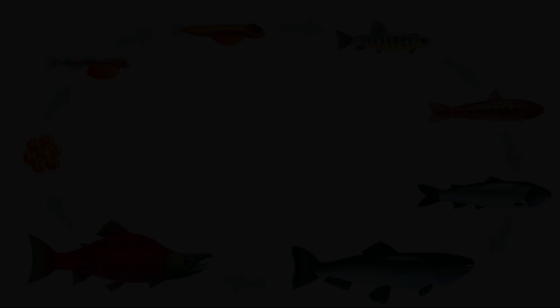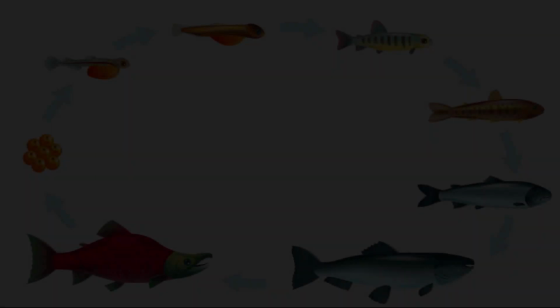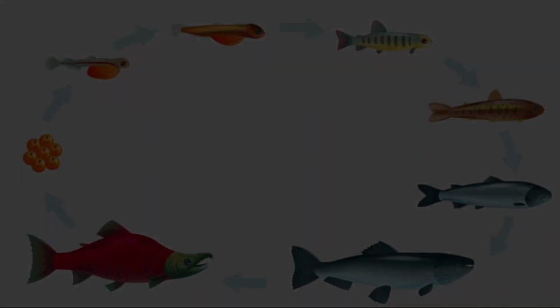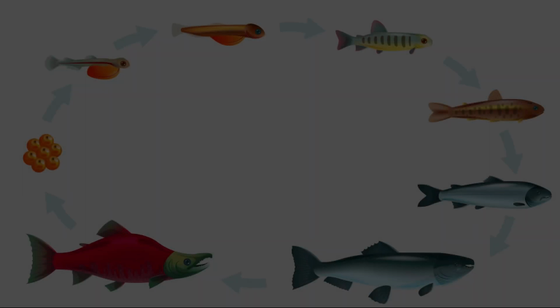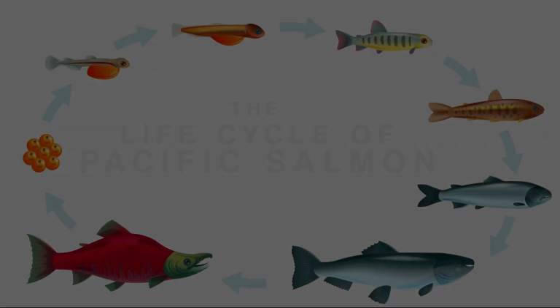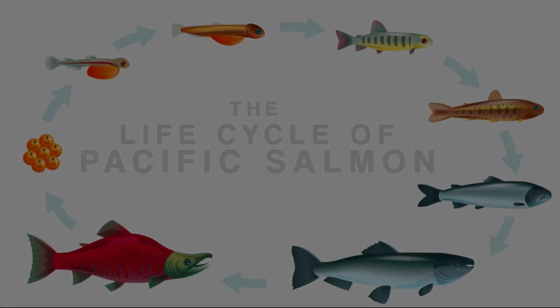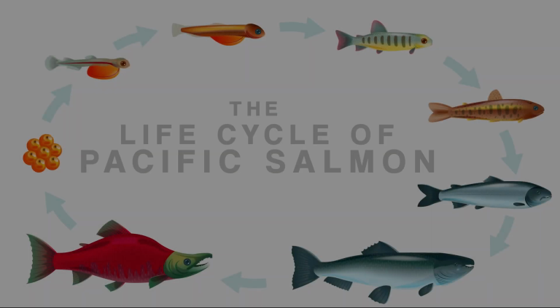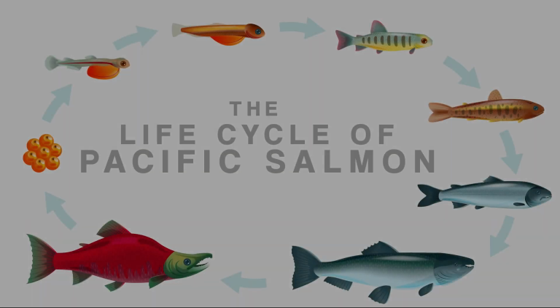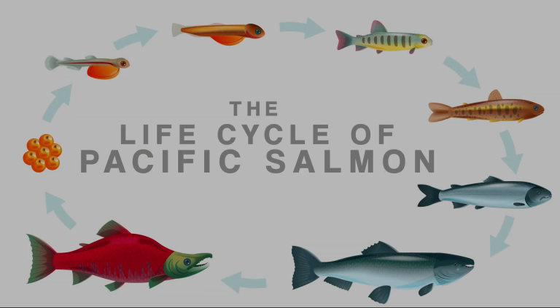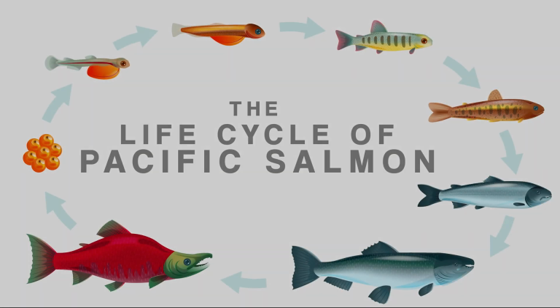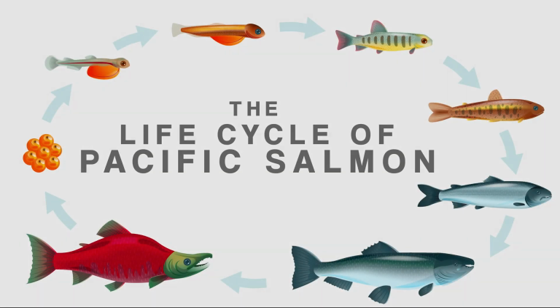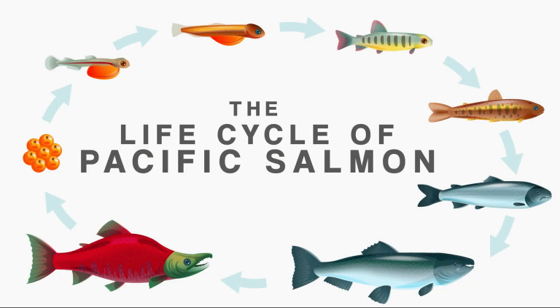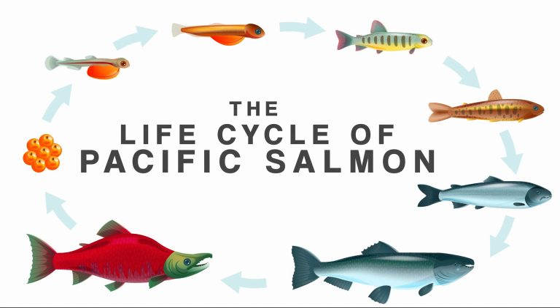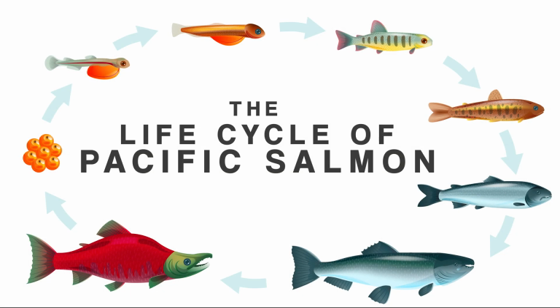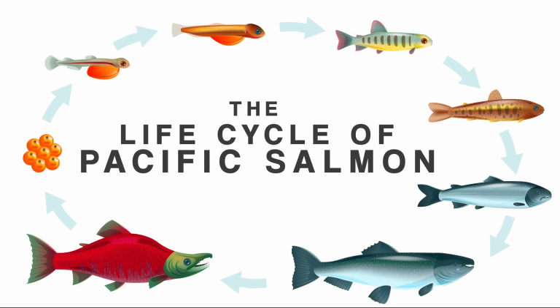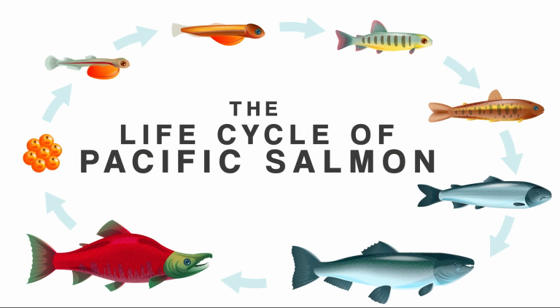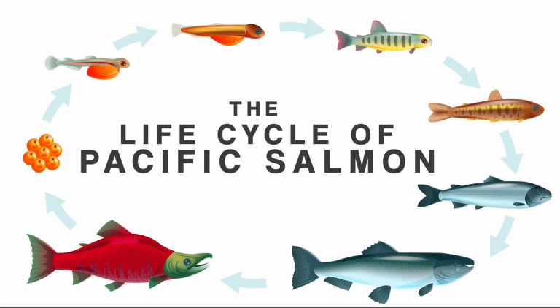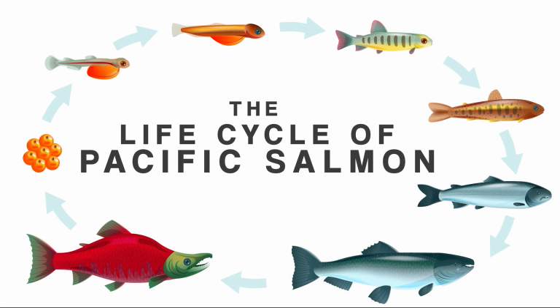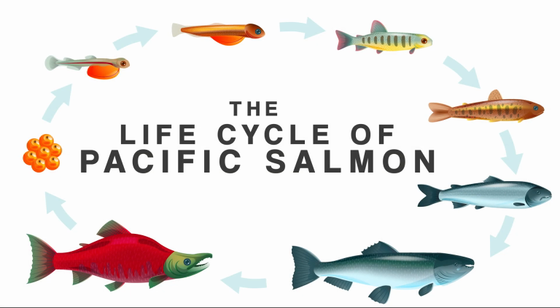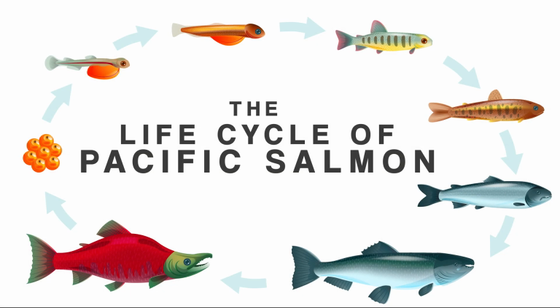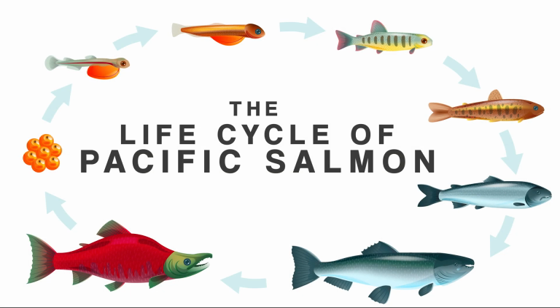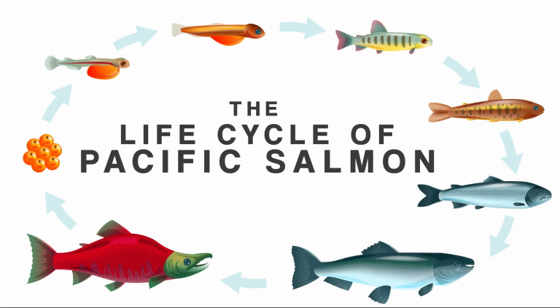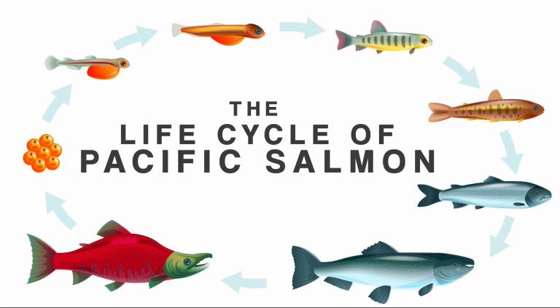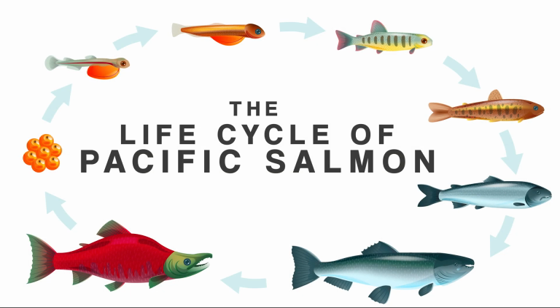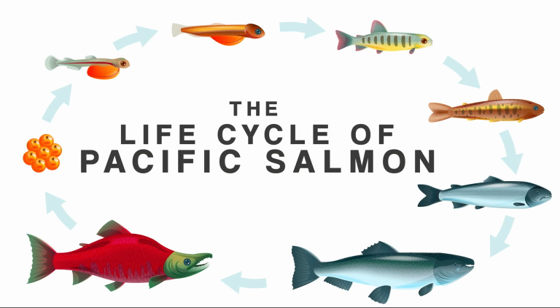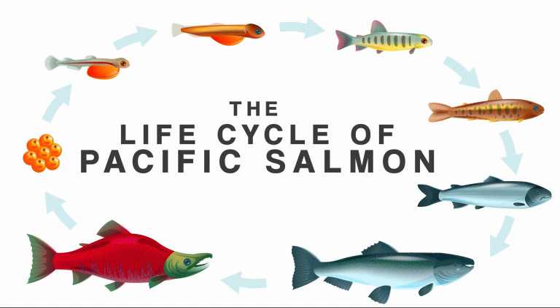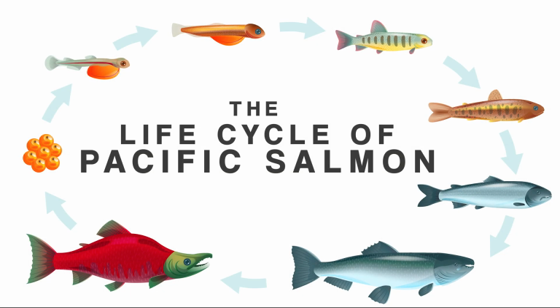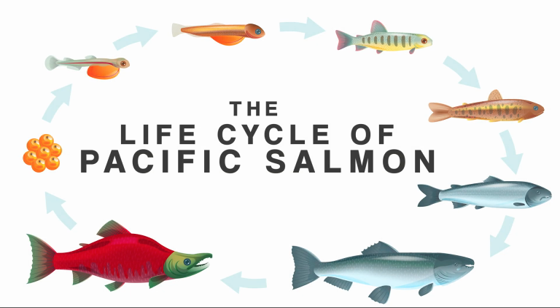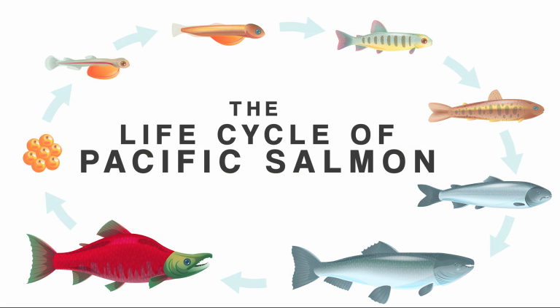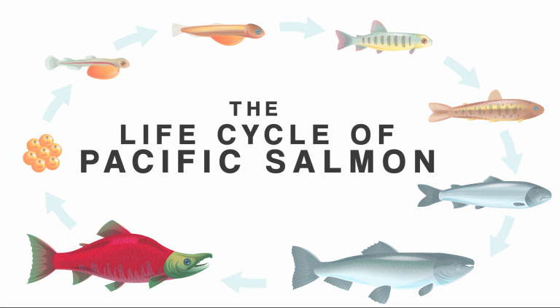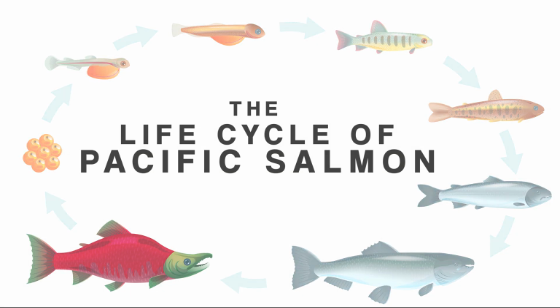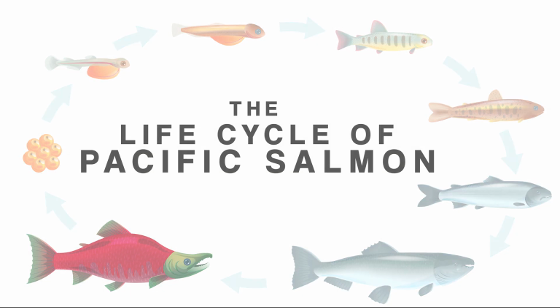The Life Cycle of Pacific Salmon. Spoiler alert: it's really interesting.